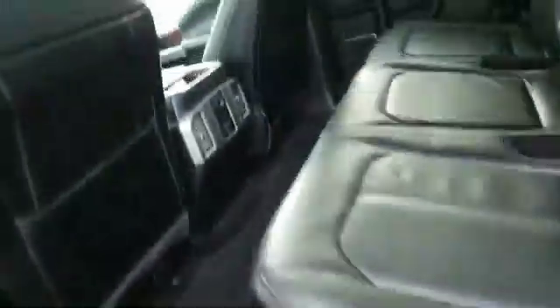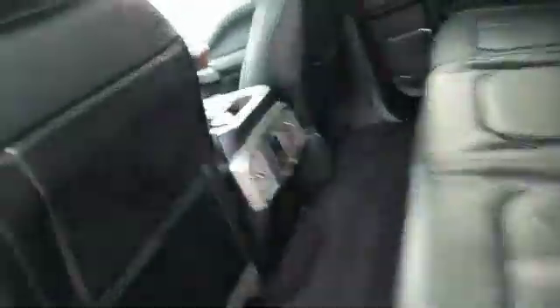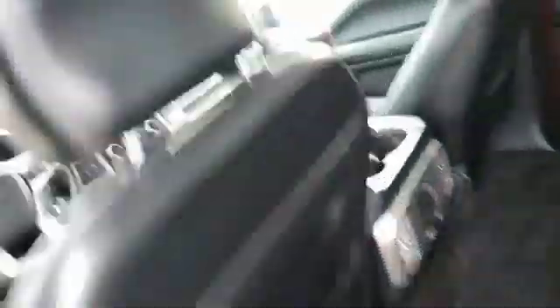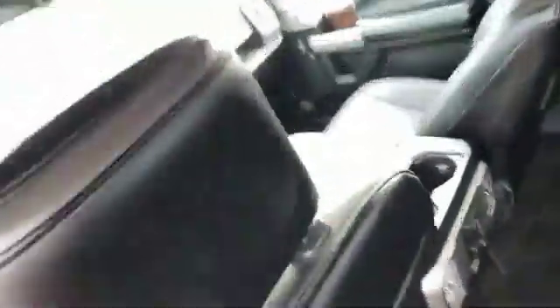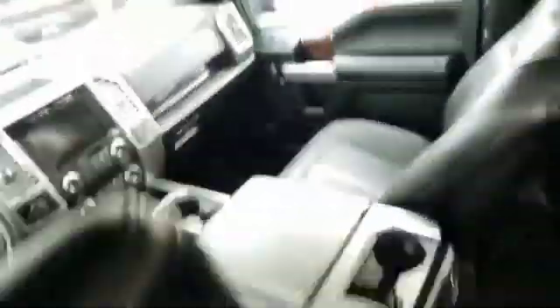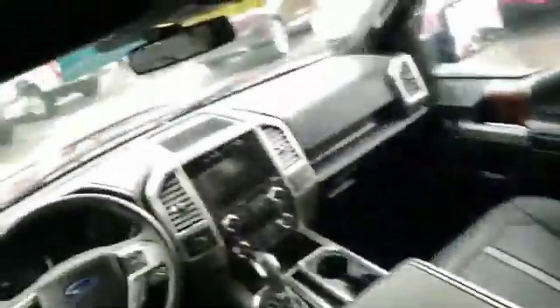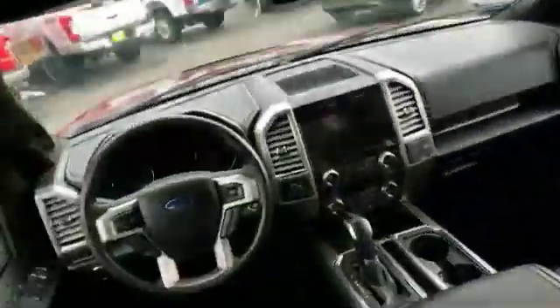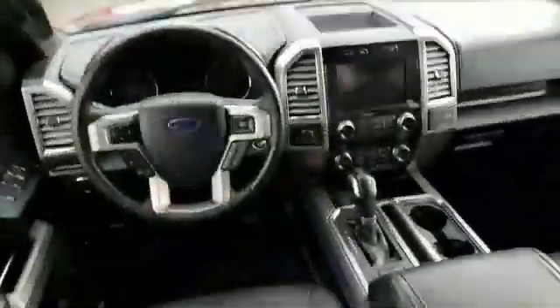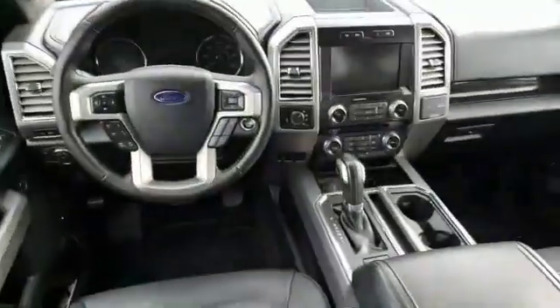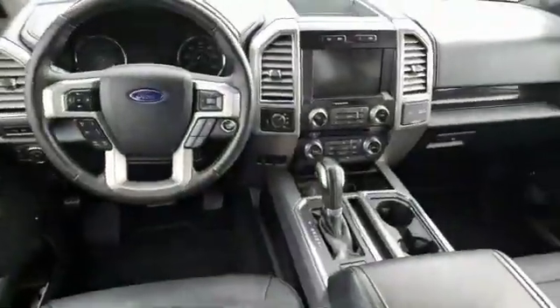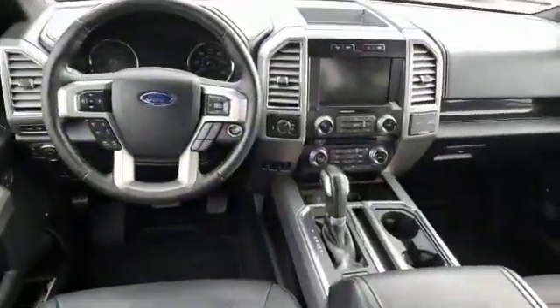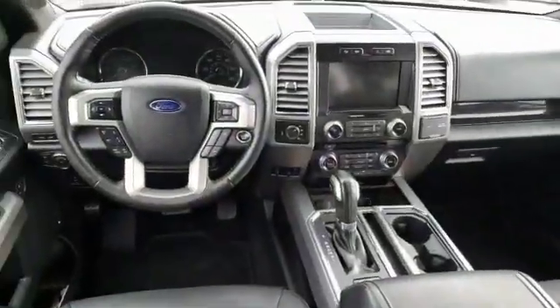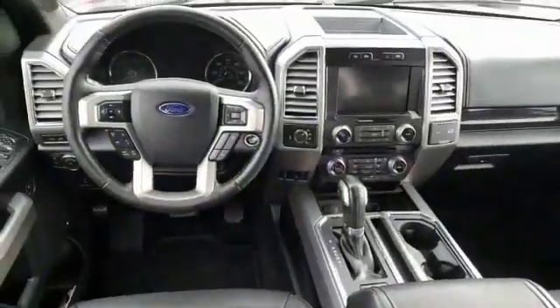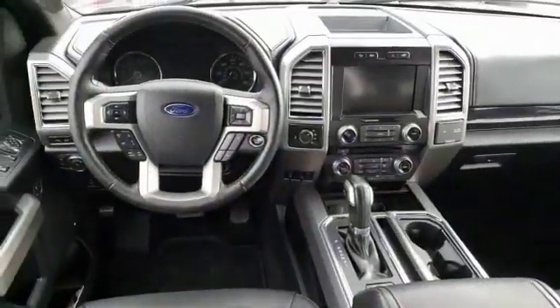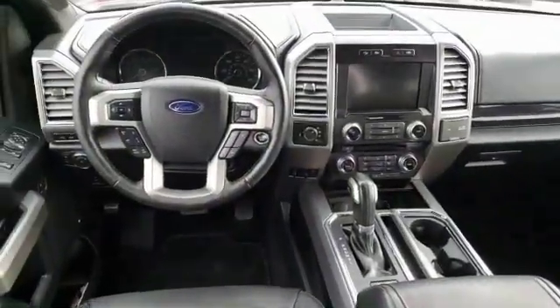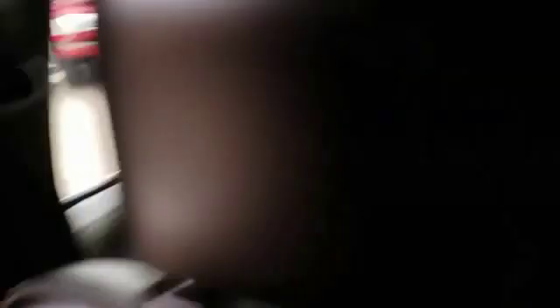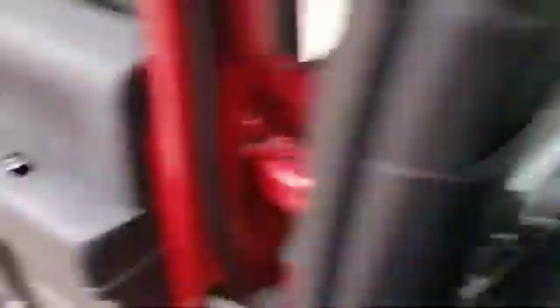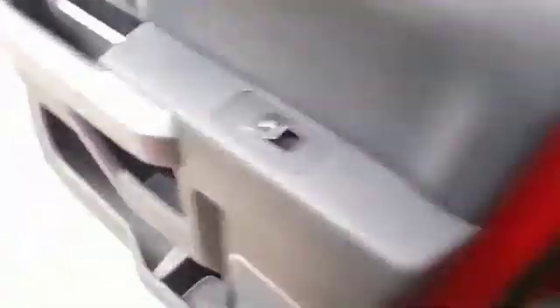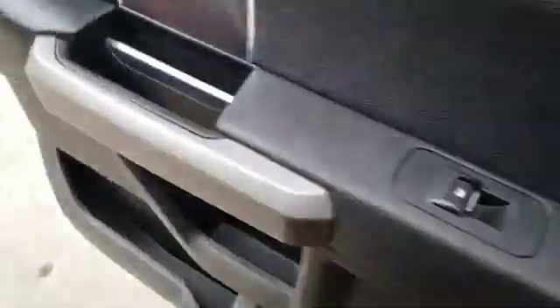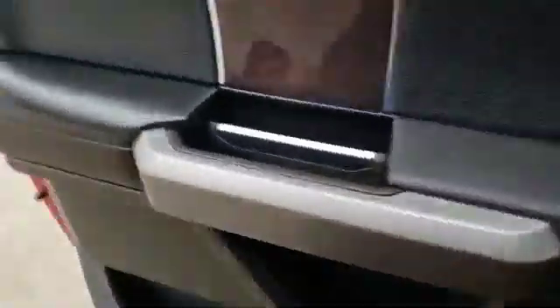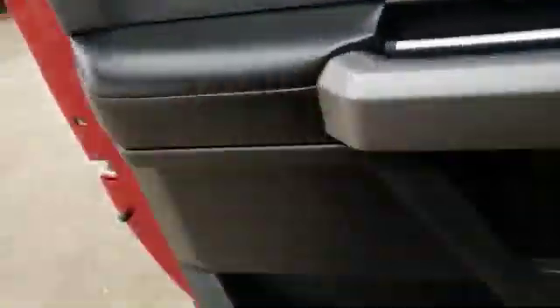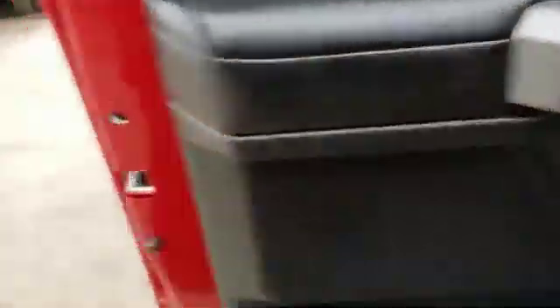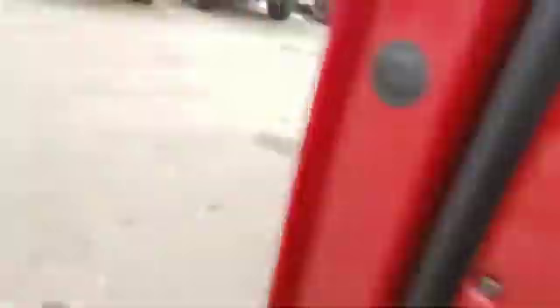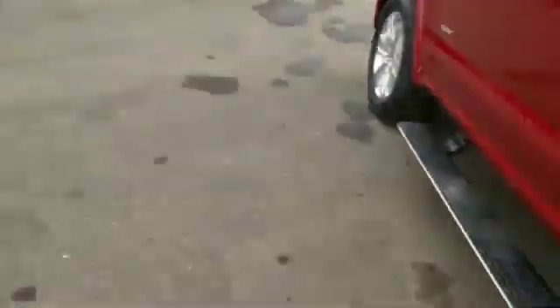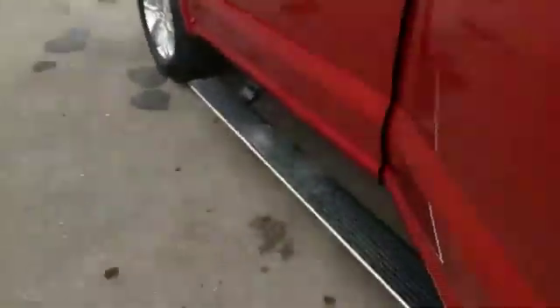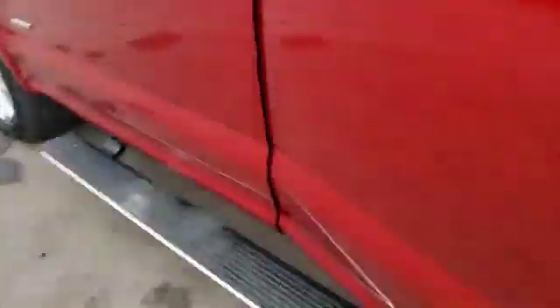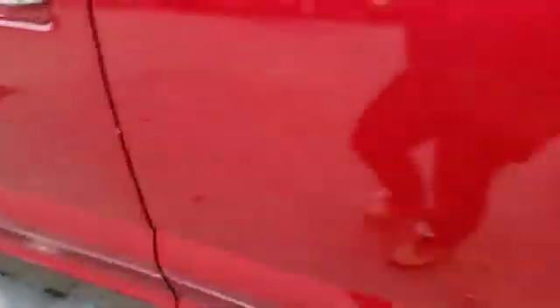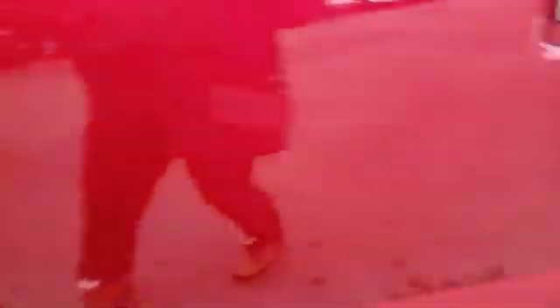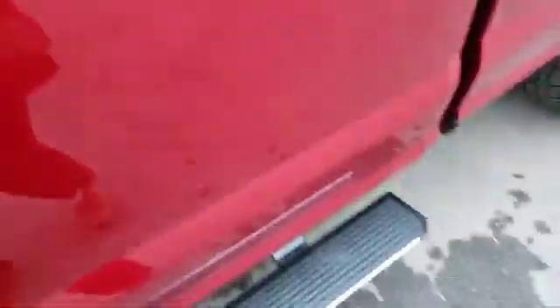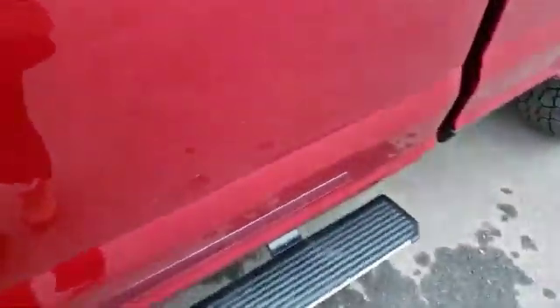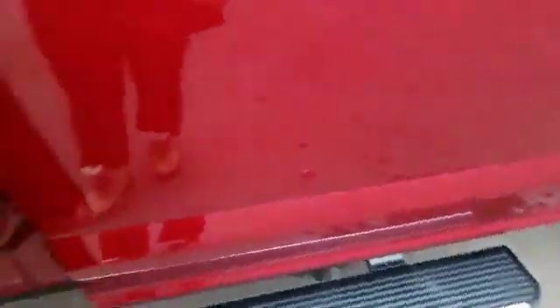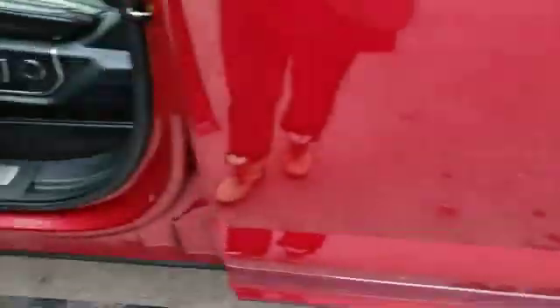Power adjustable pedals, perimeter alarm, power retractable running boards, tinted glass, power tilting steering wheel.